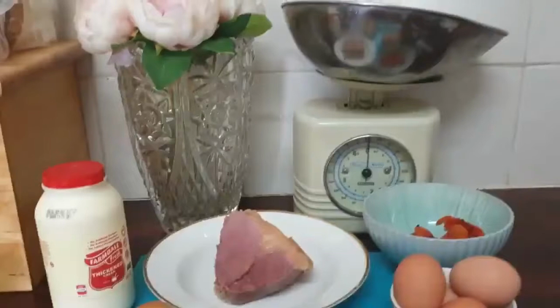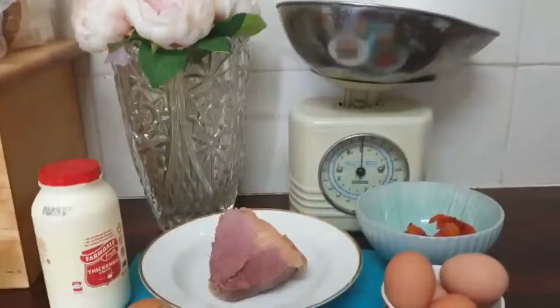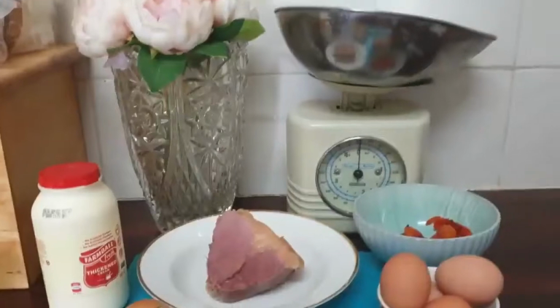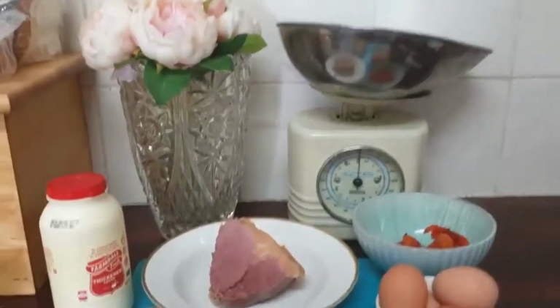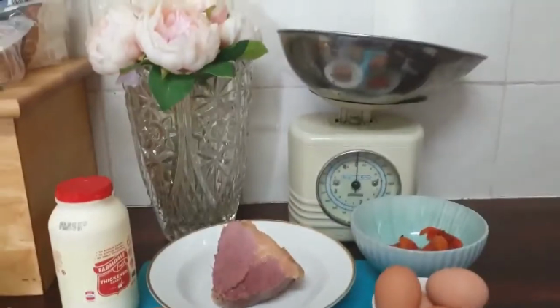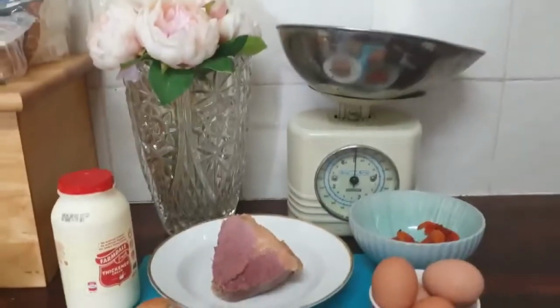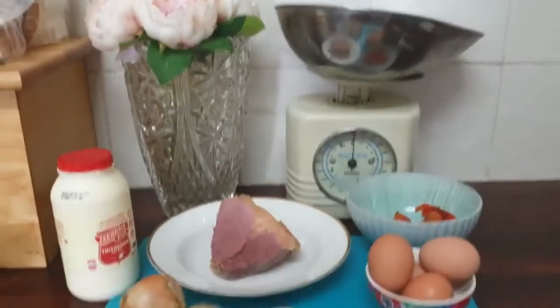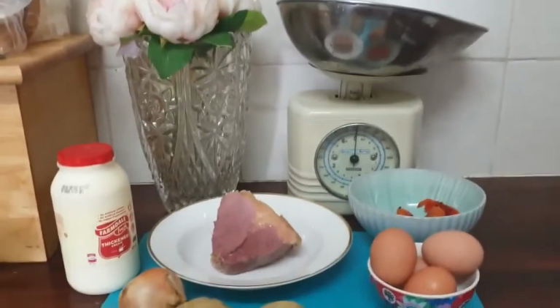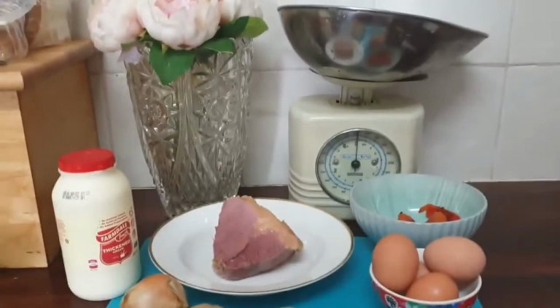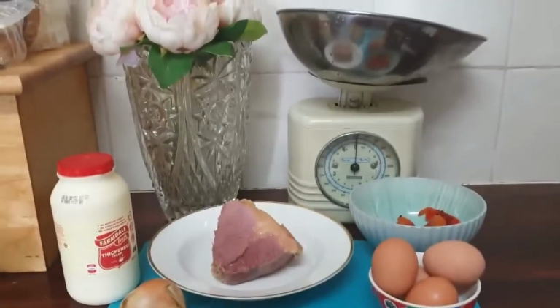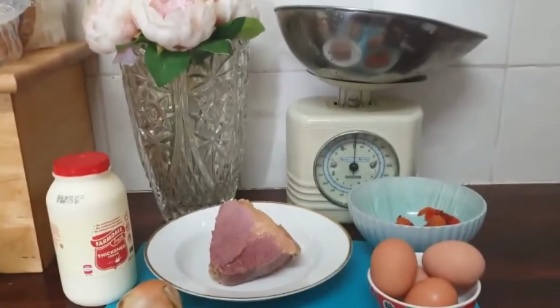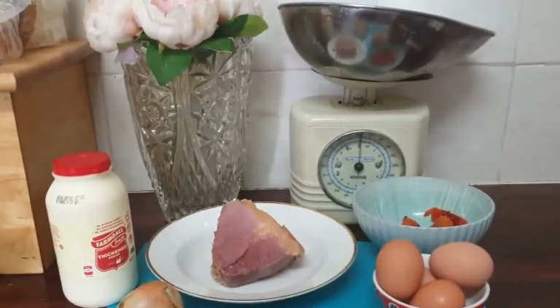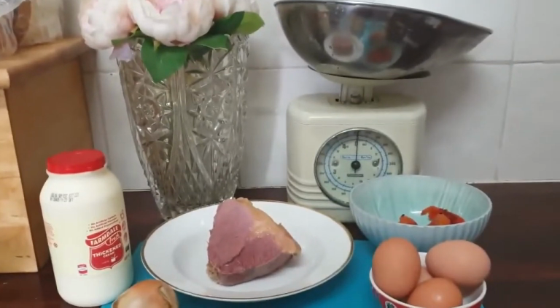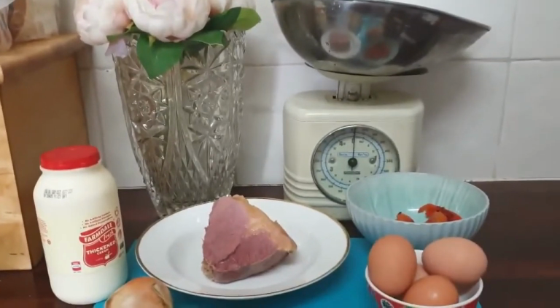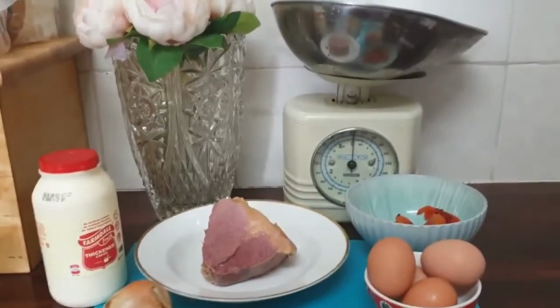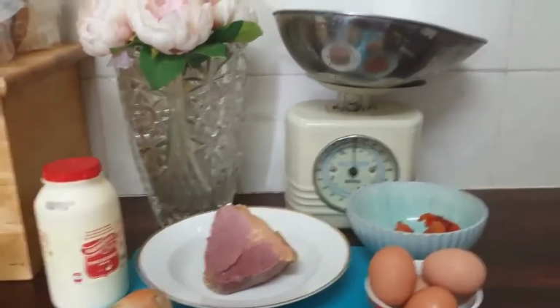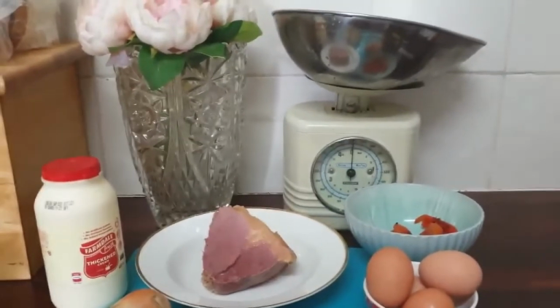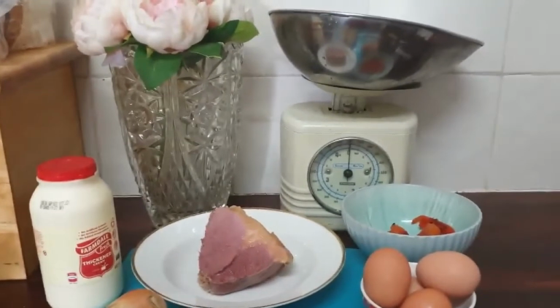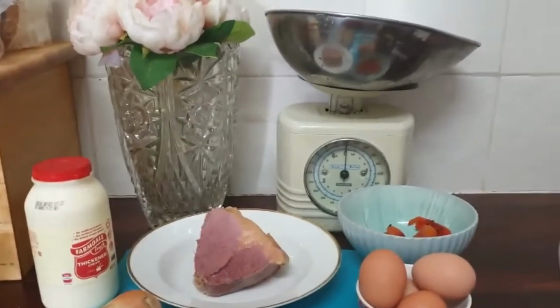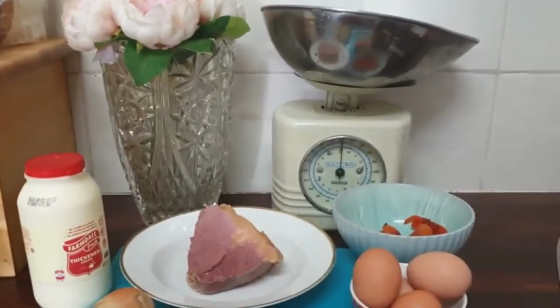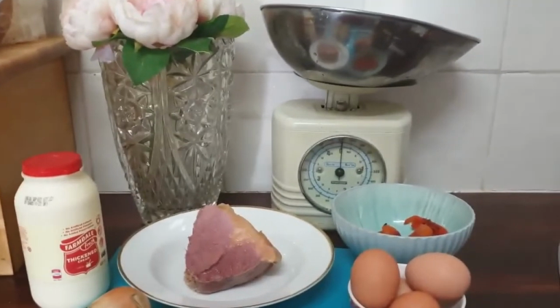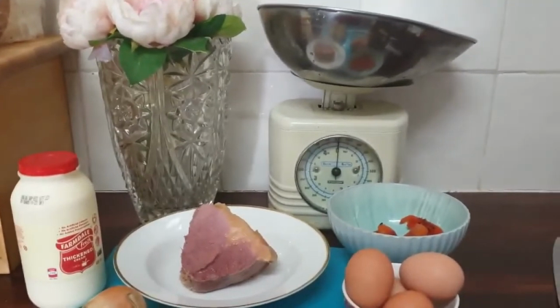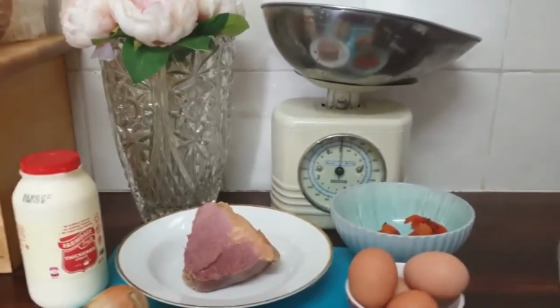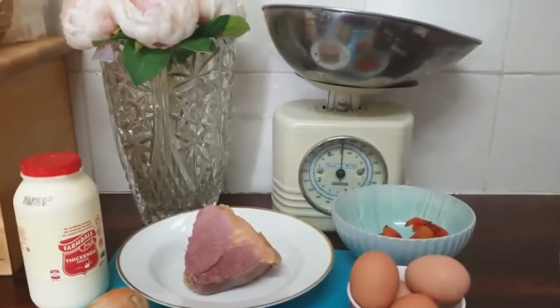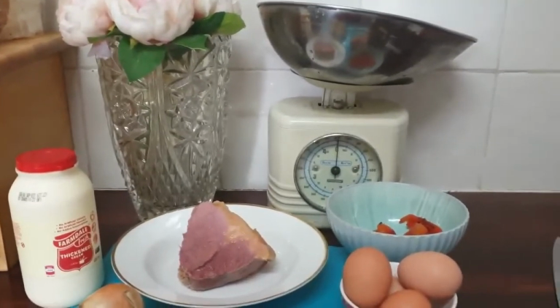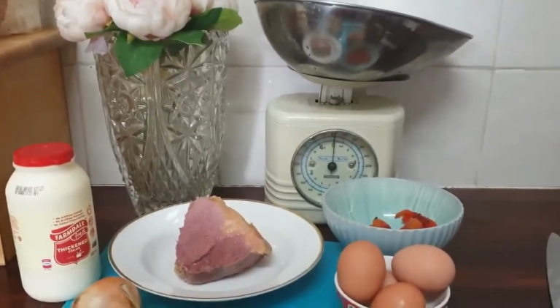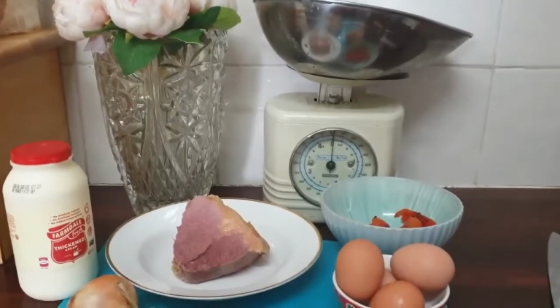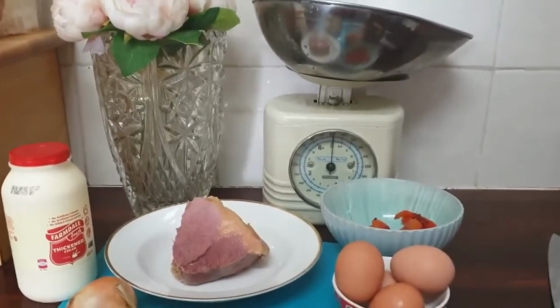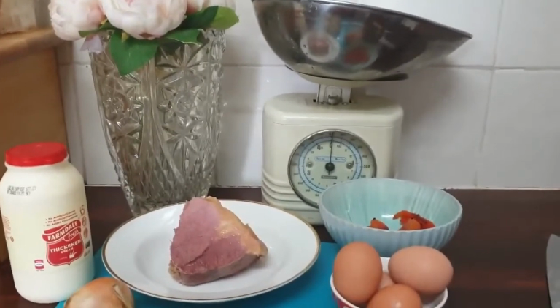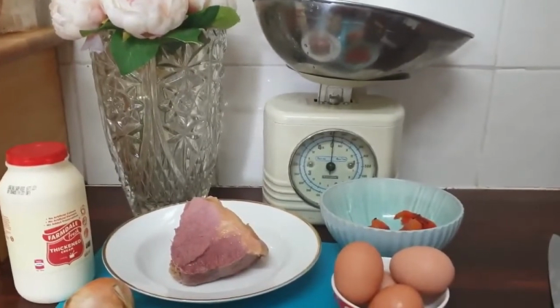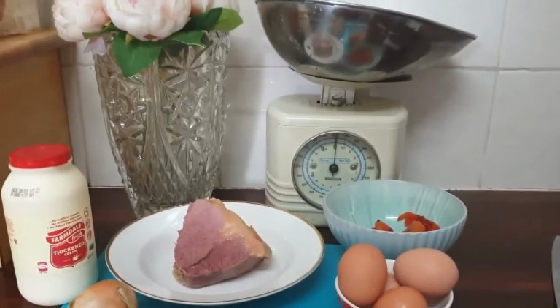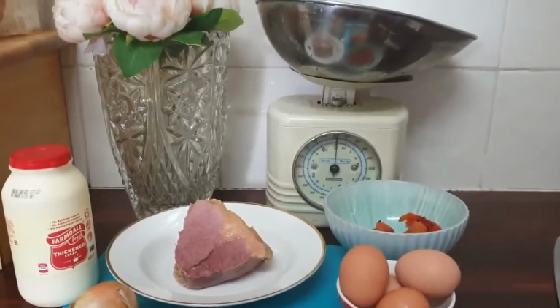In this first video, I'm going to show you how to do corned beef hash with eggs.